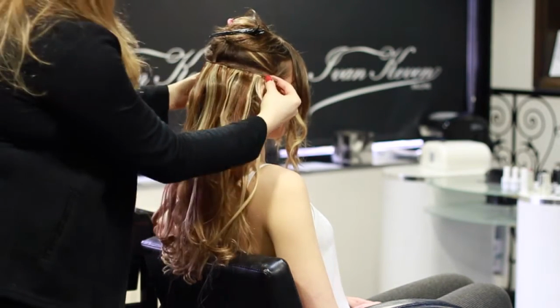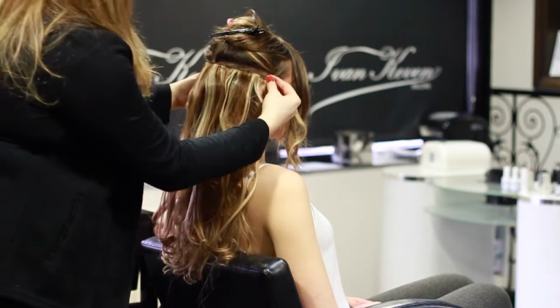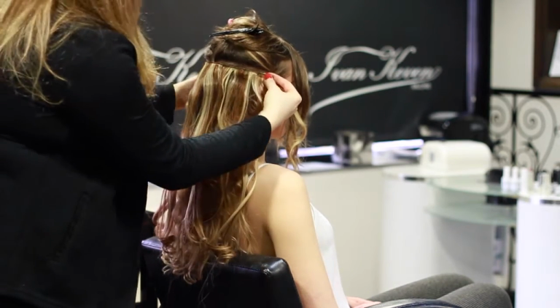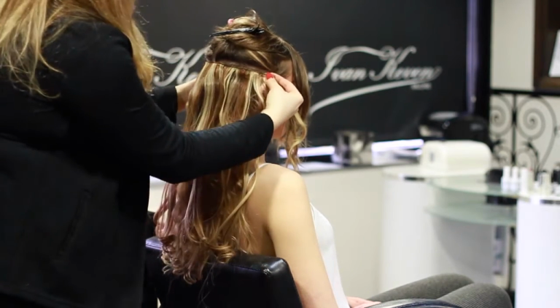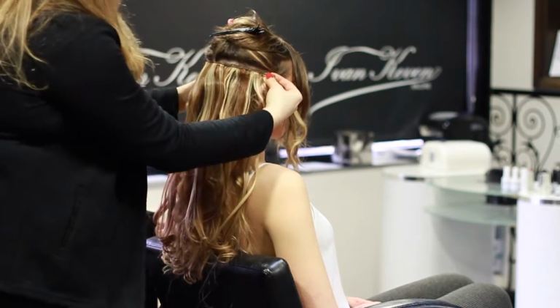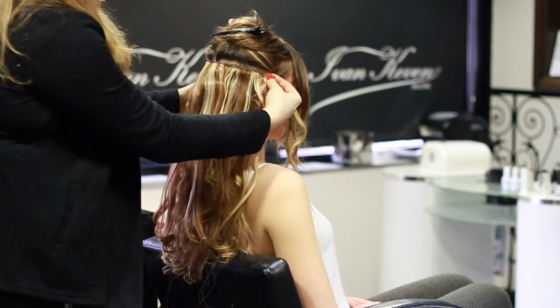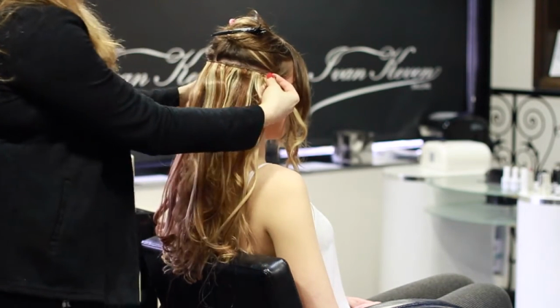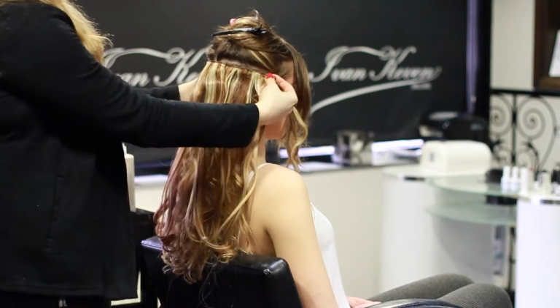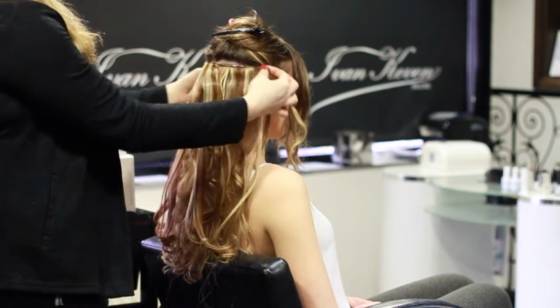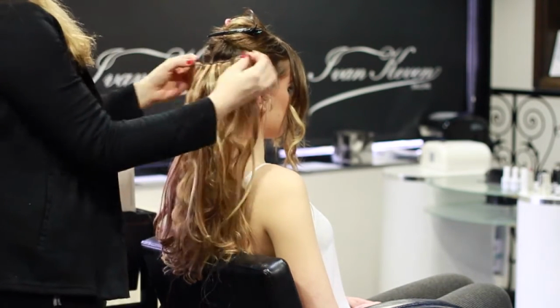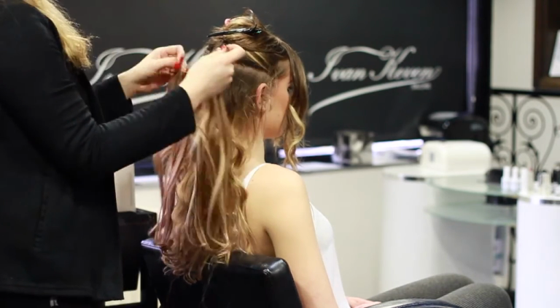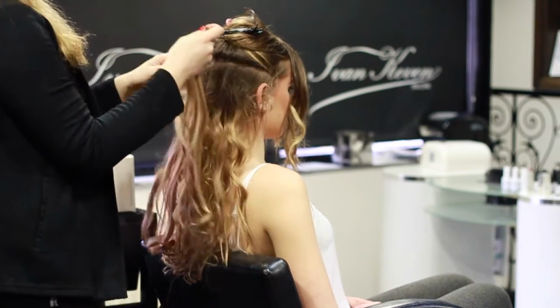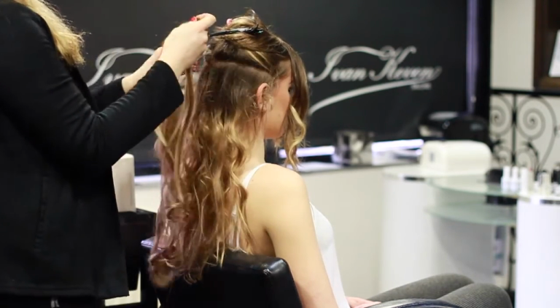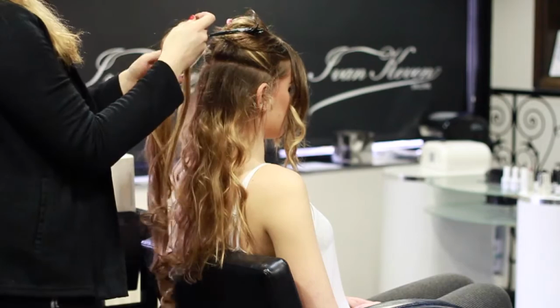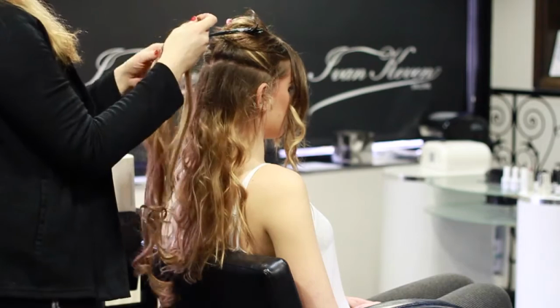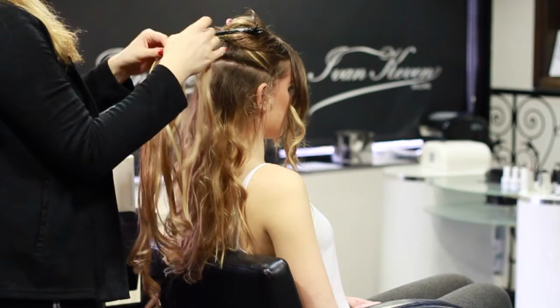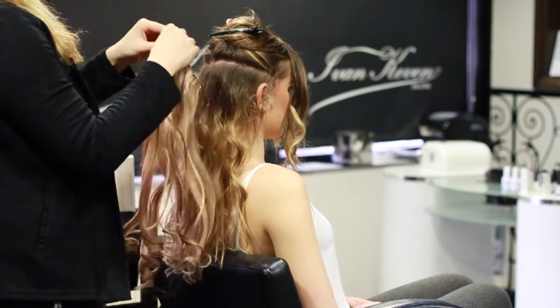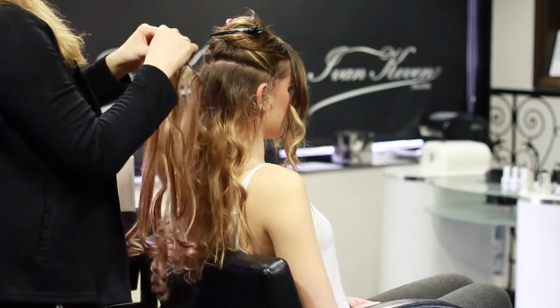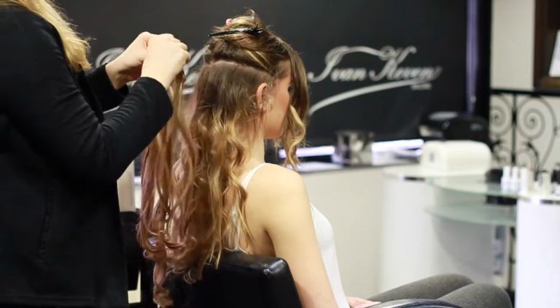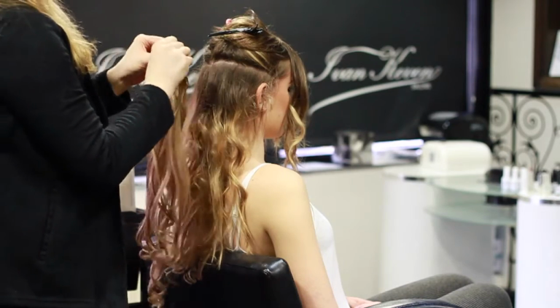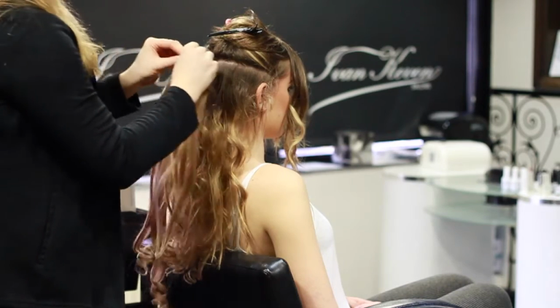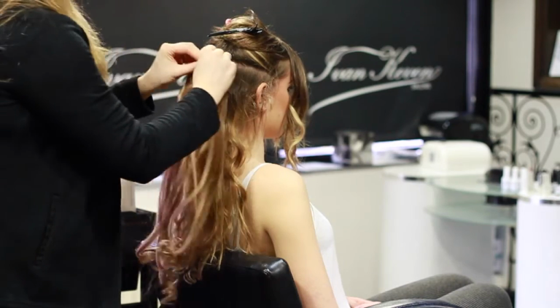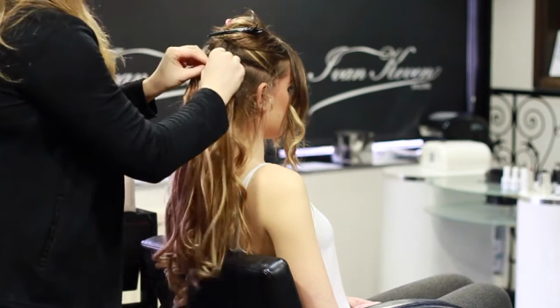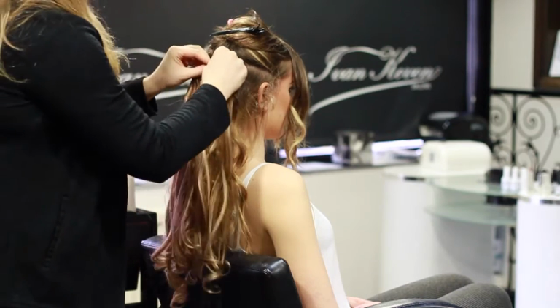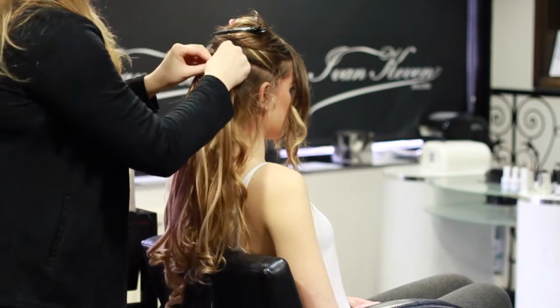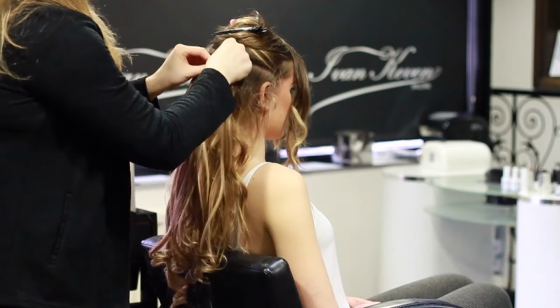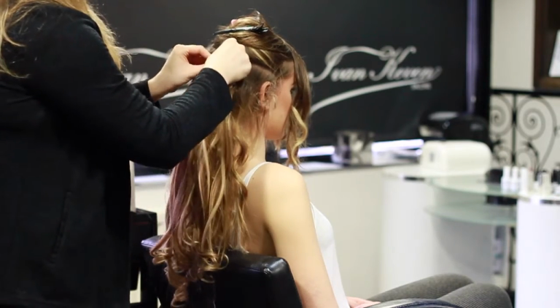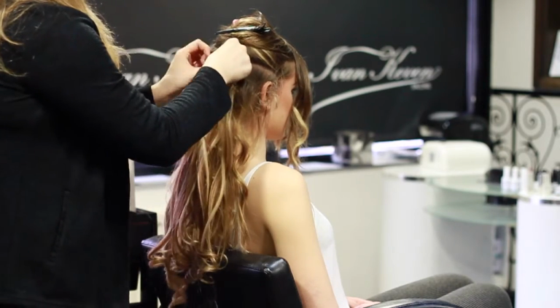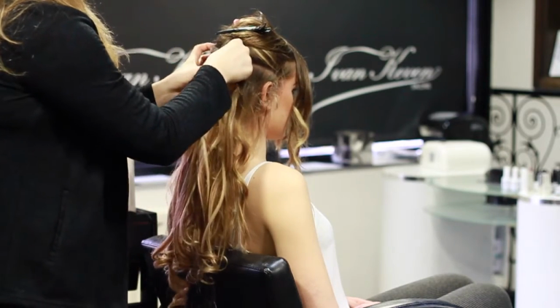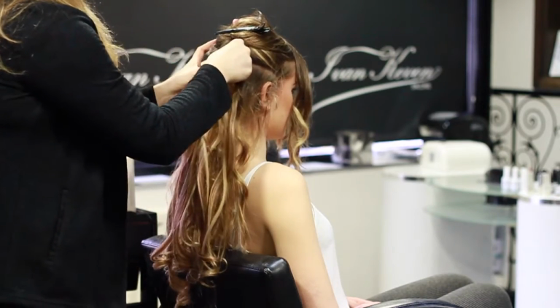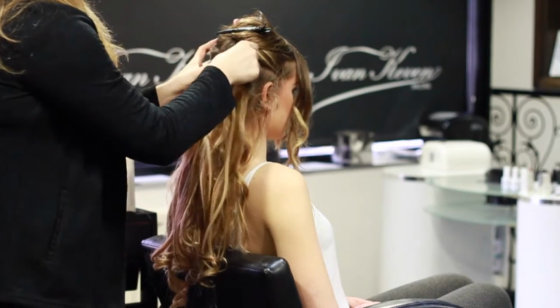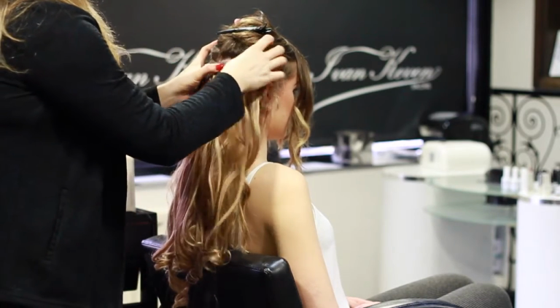What I normally do is shape it round and then you can get an idea where you need to put the clips.